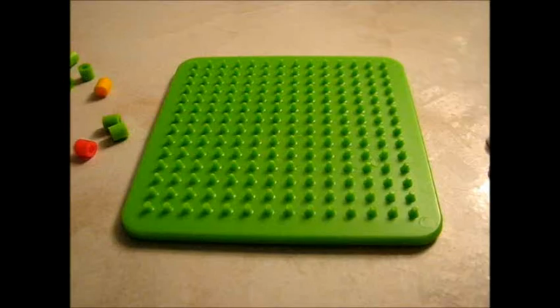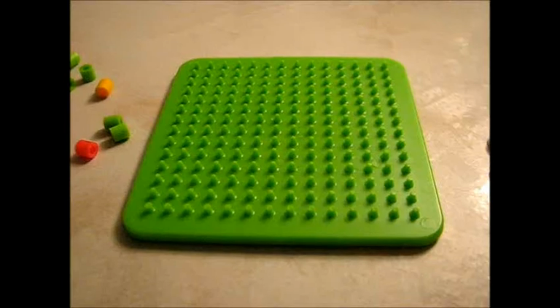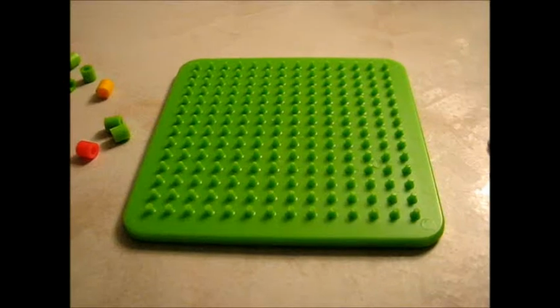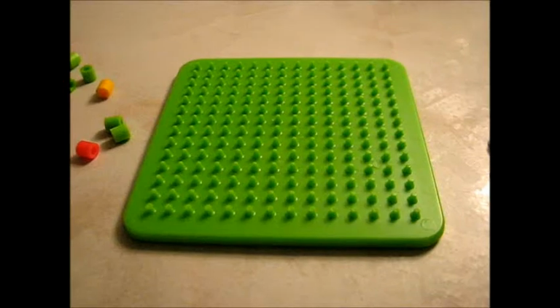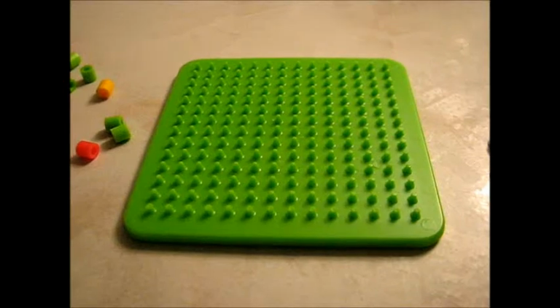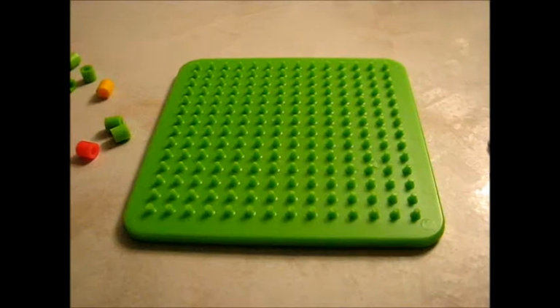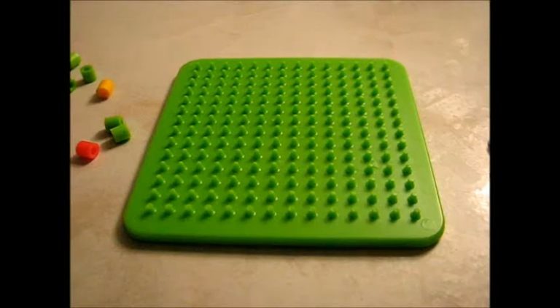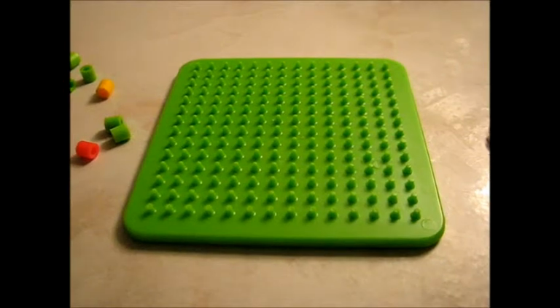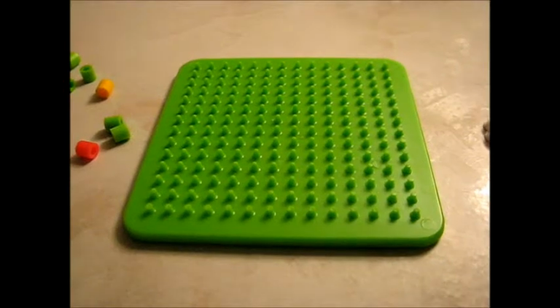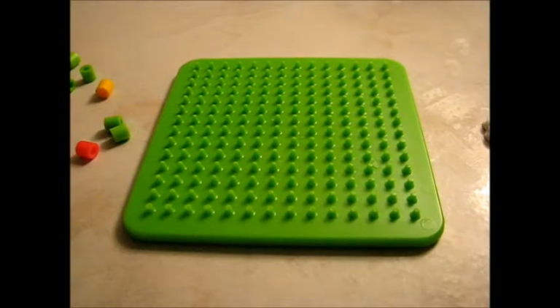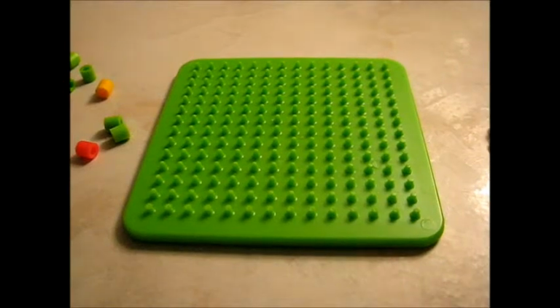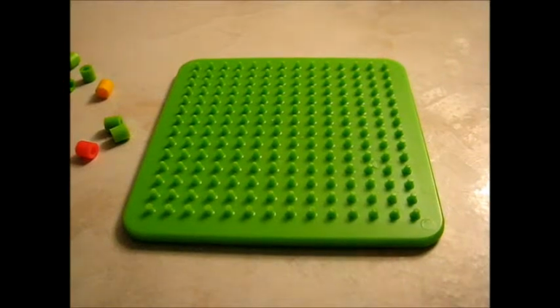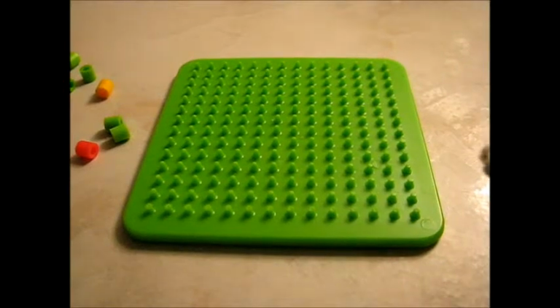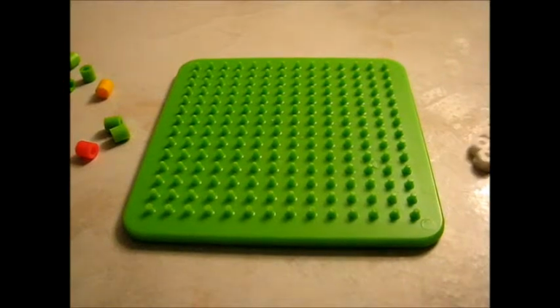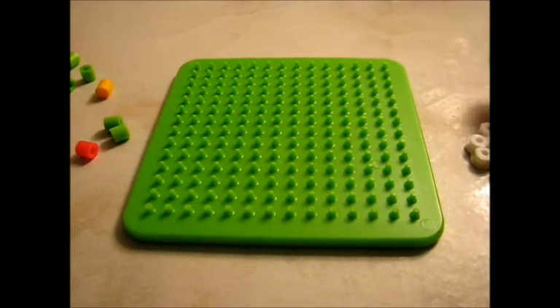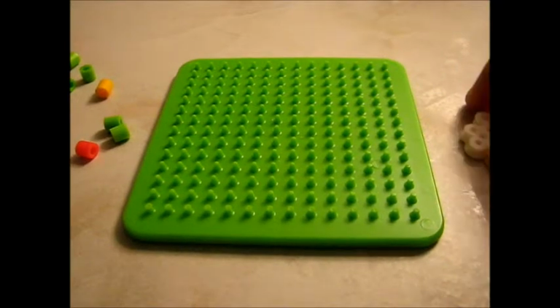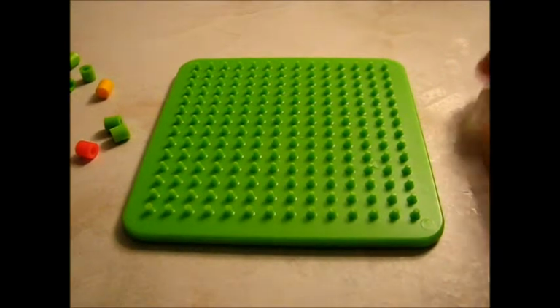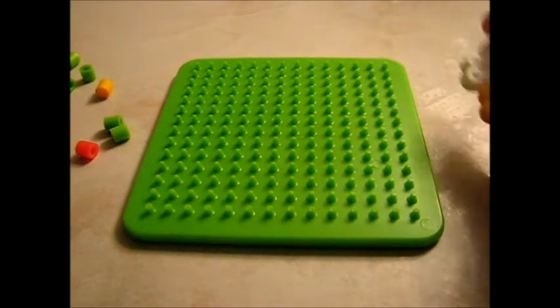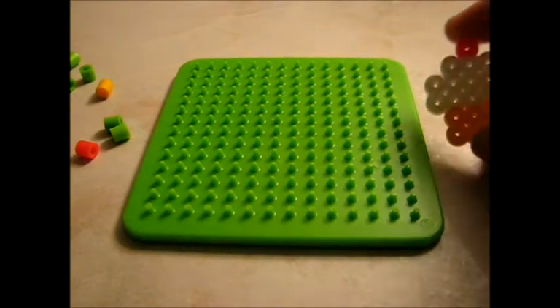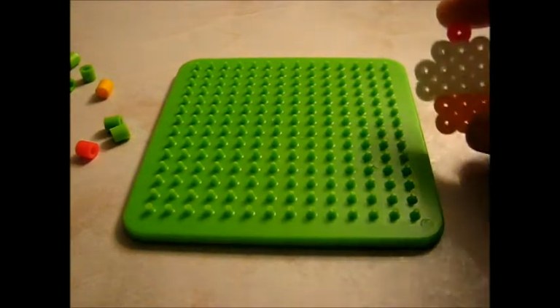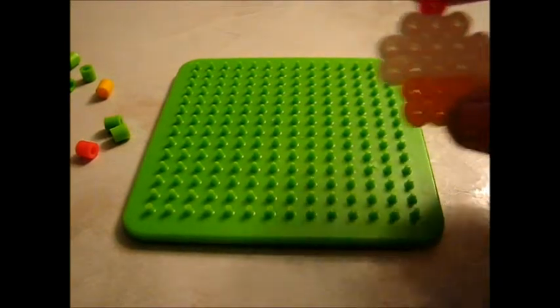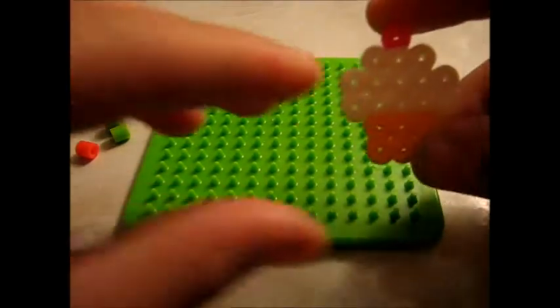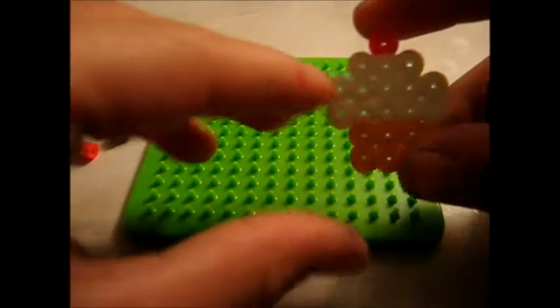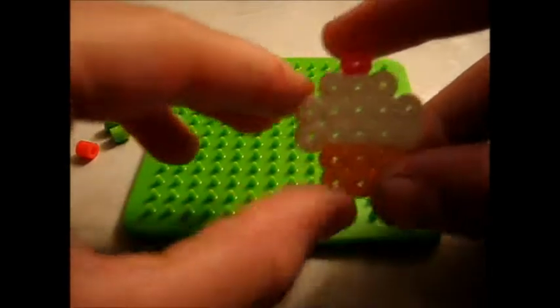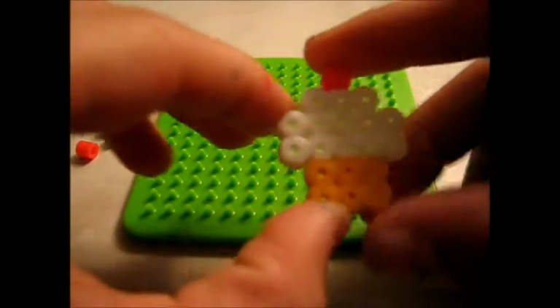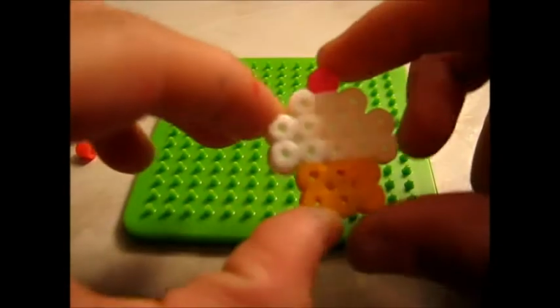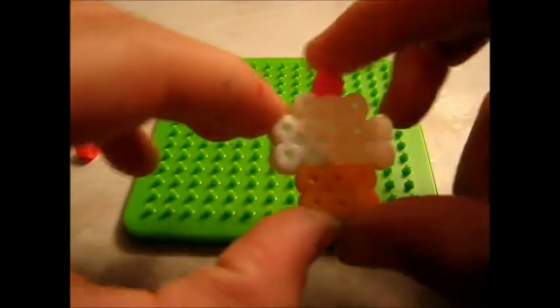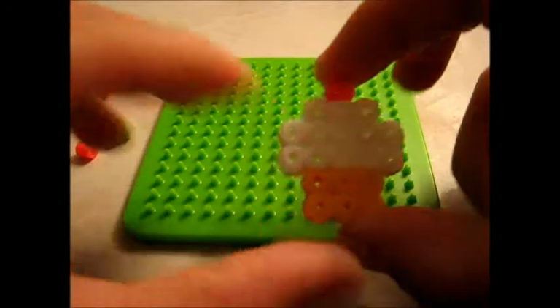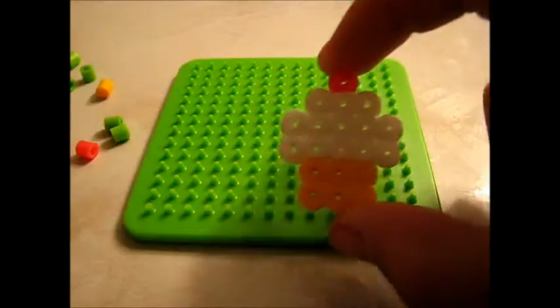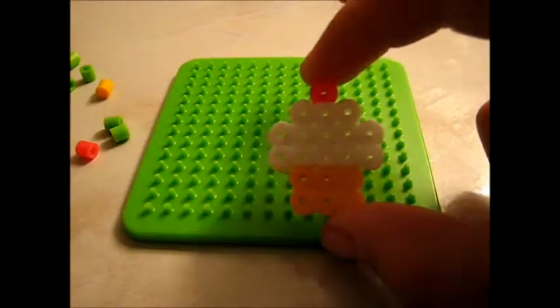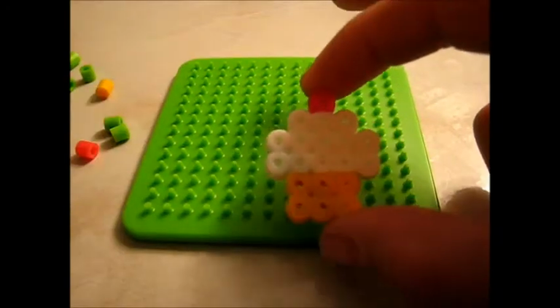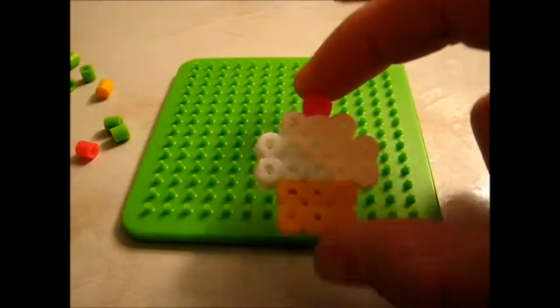Hey everyone, today I'm going to be showing you how to make this mini cupcake out of perler beads.